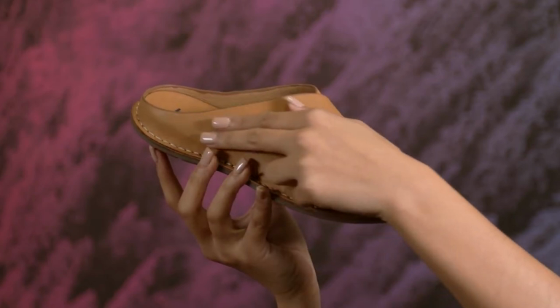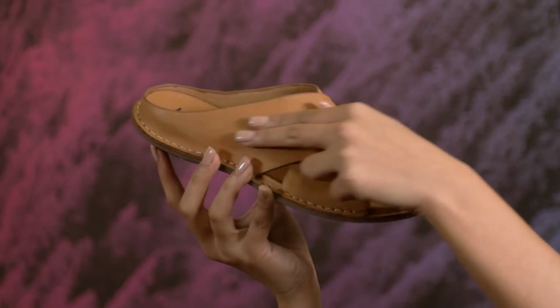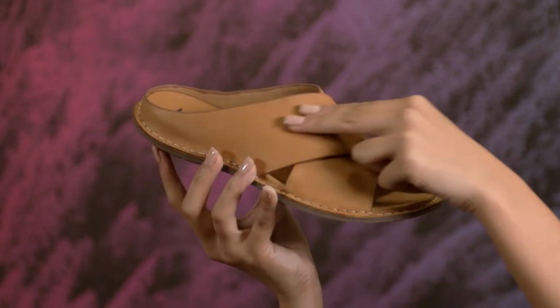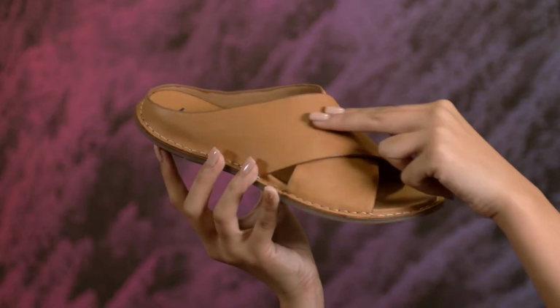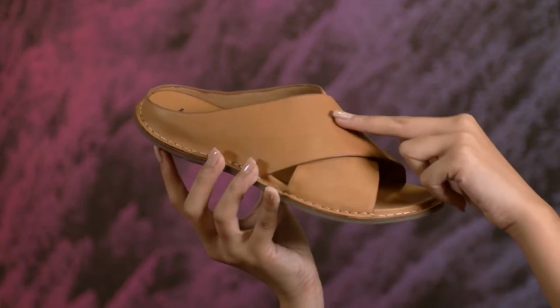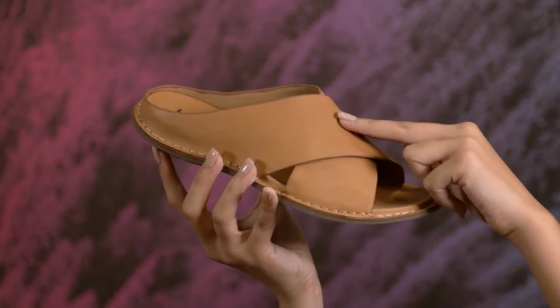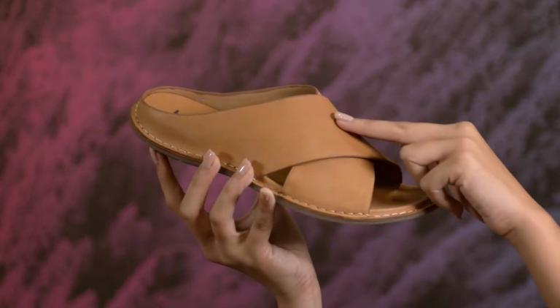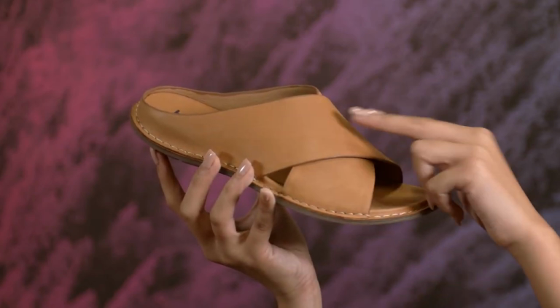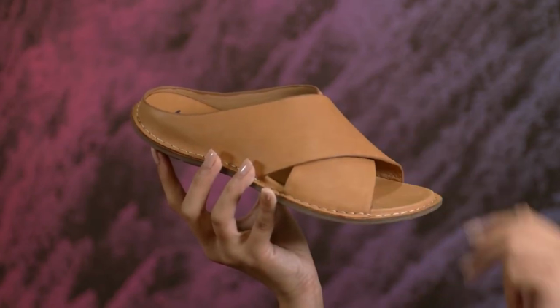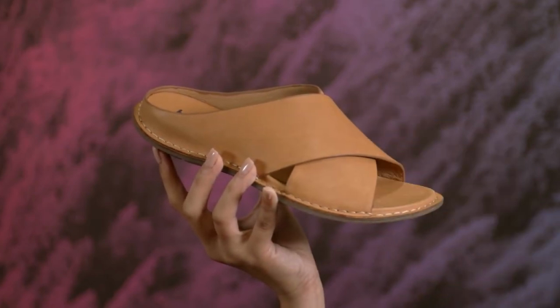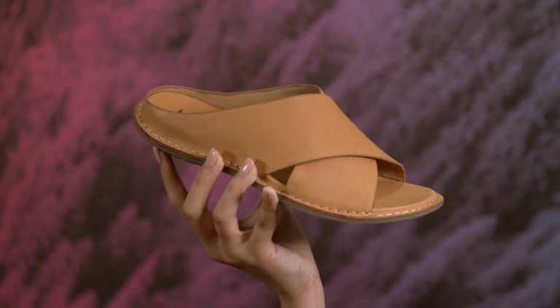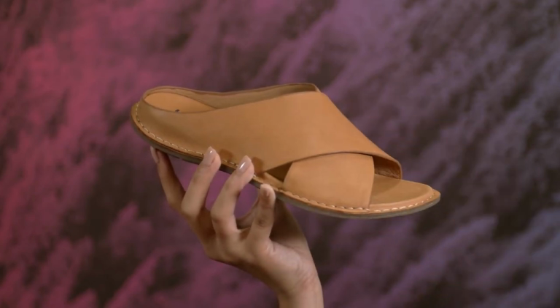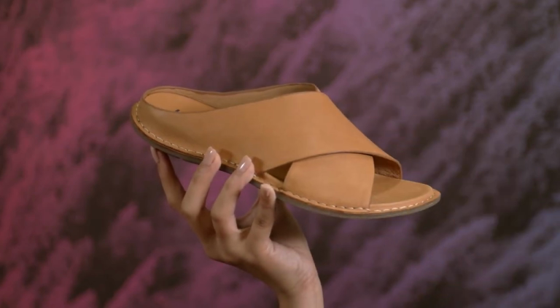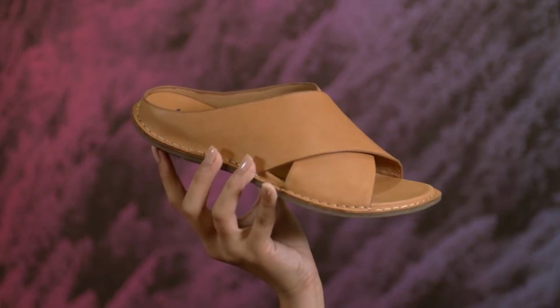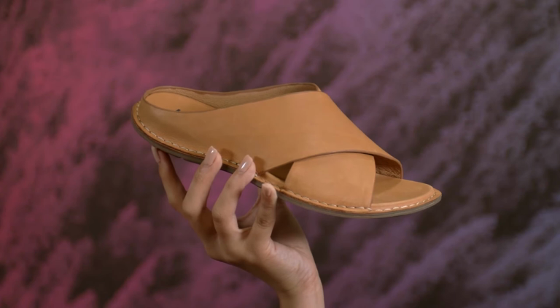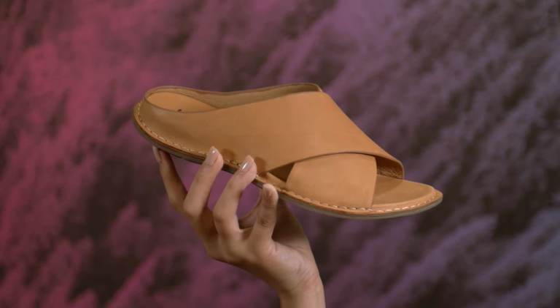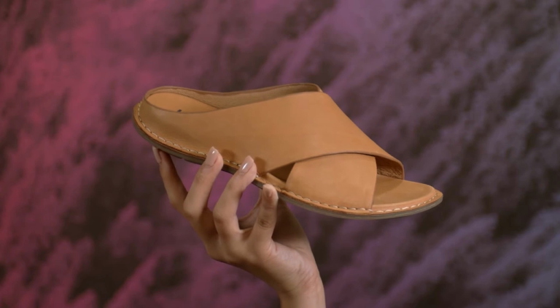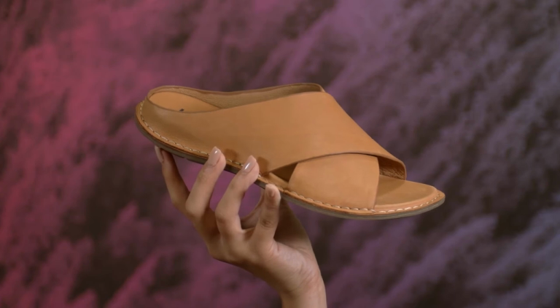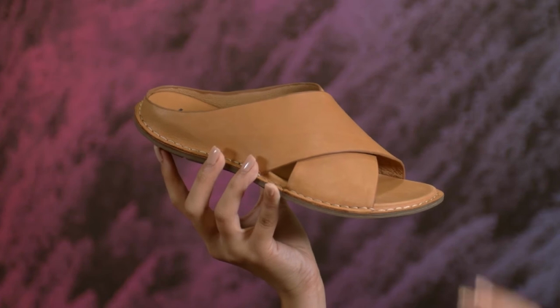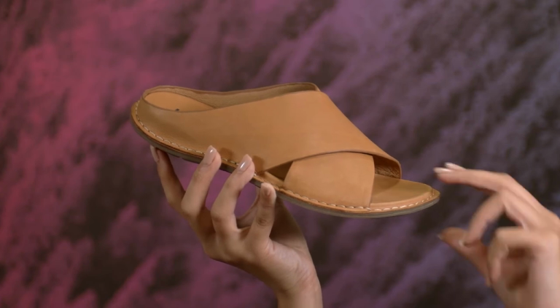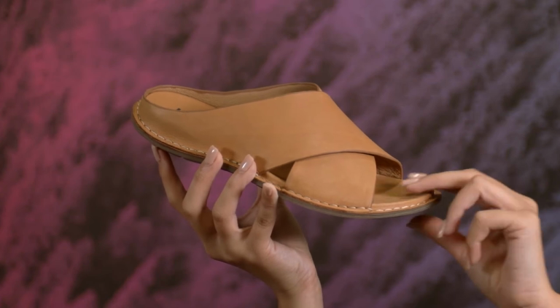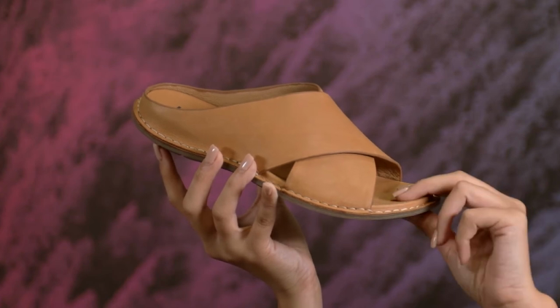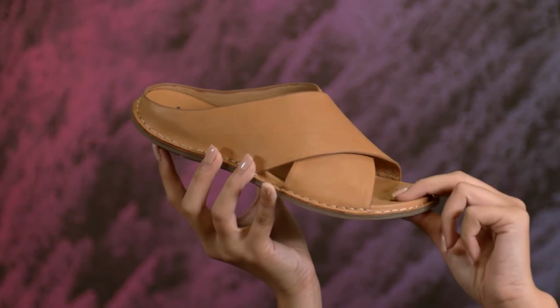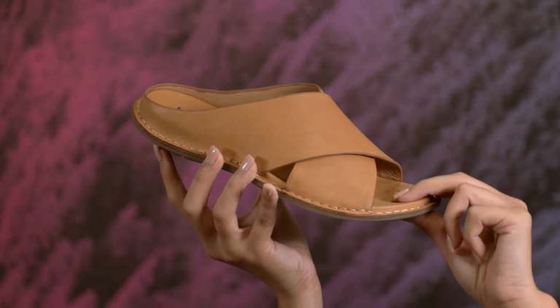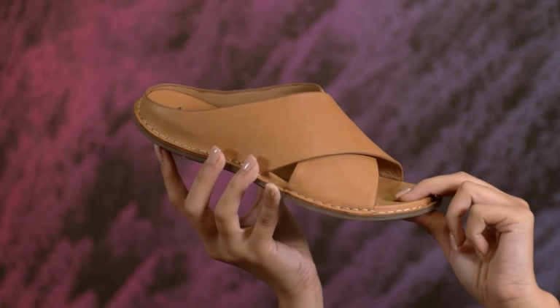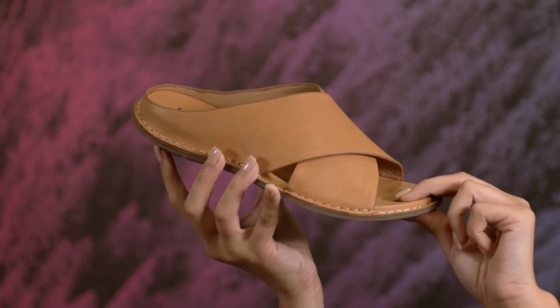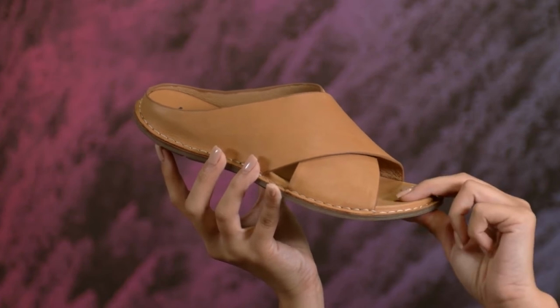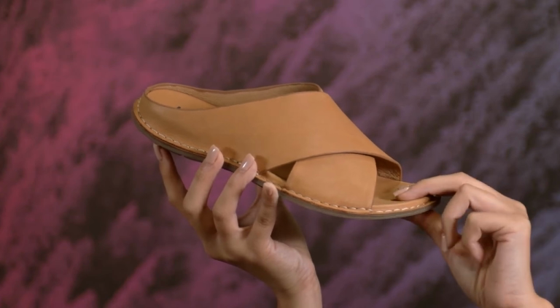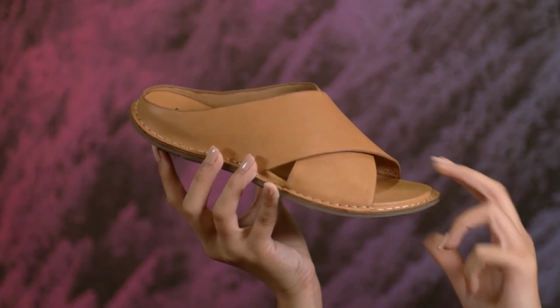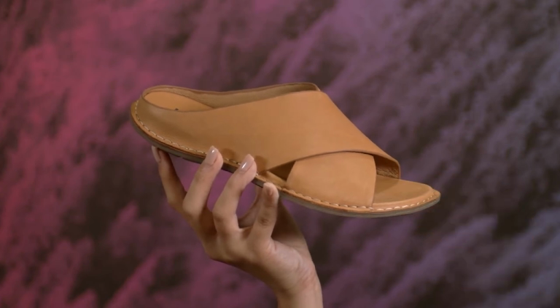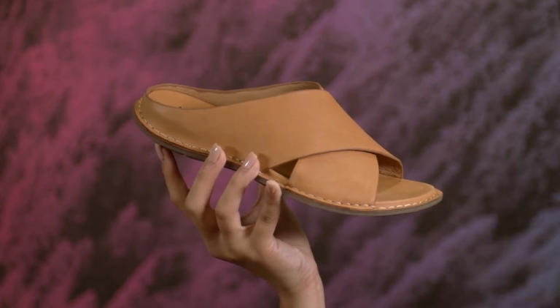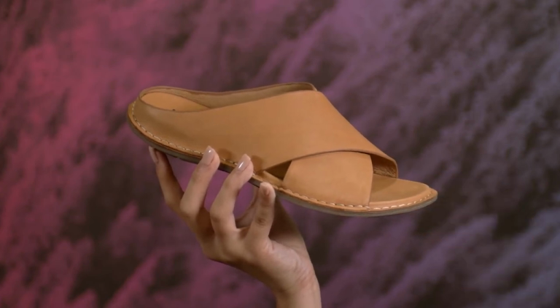While the upper wraps your feet in true comfort, the leather-lined anatomic footbed gives you Bionica's signature support.